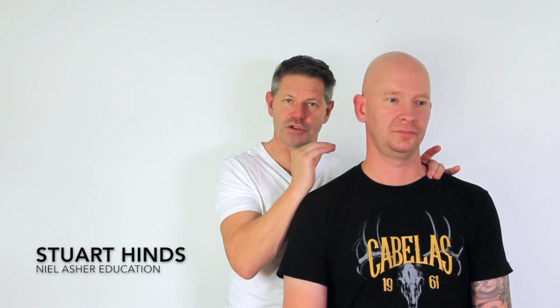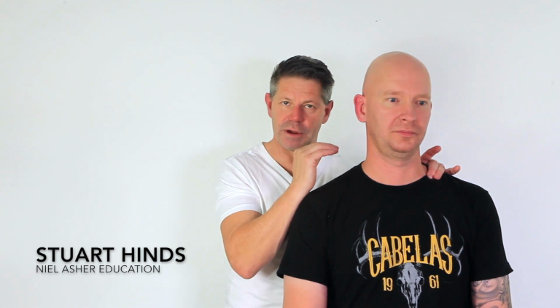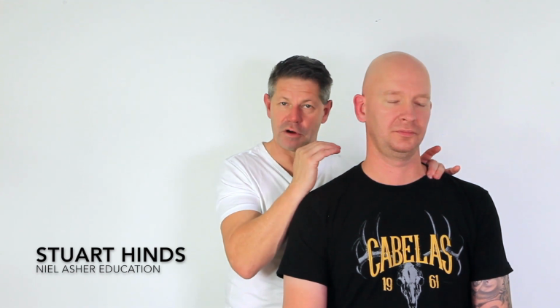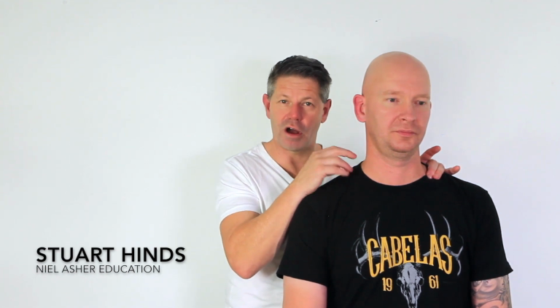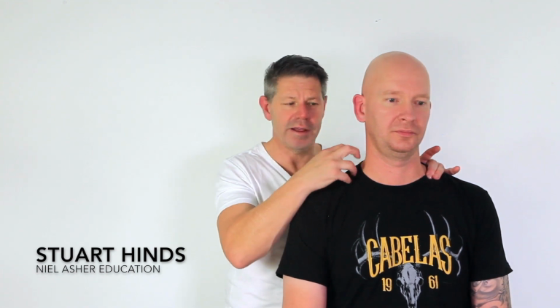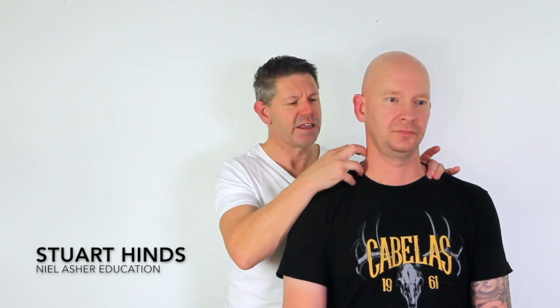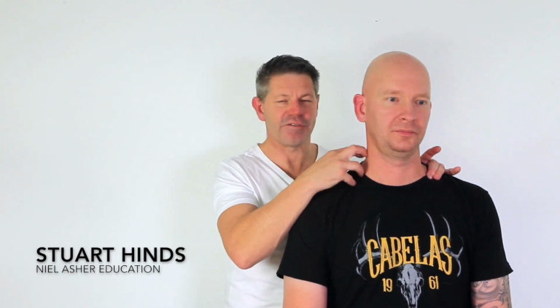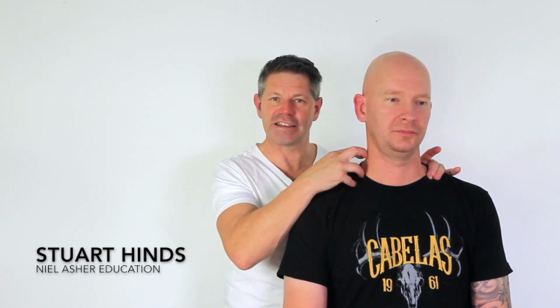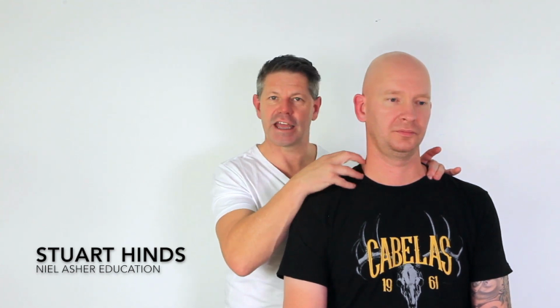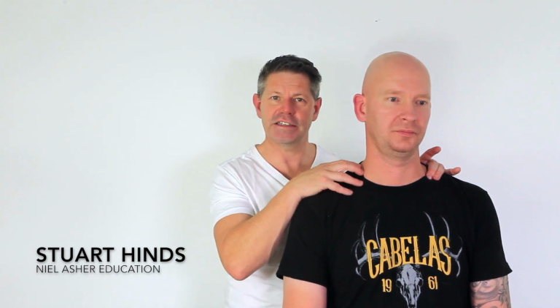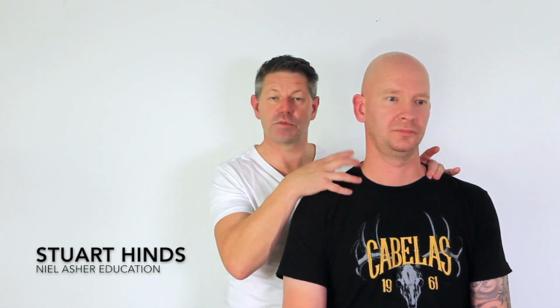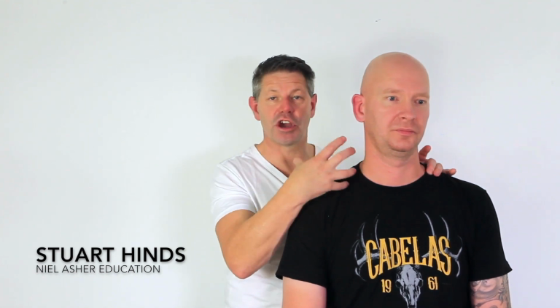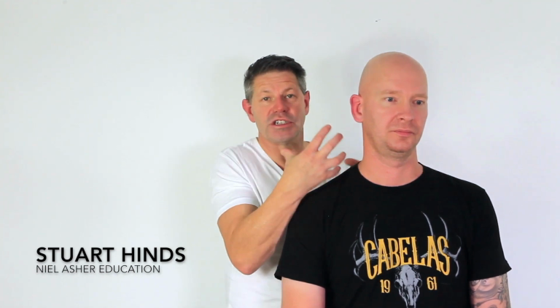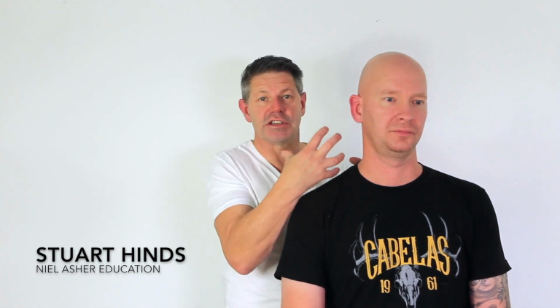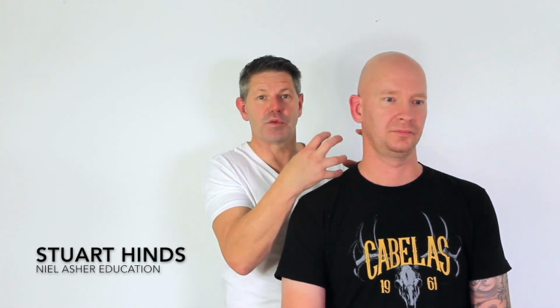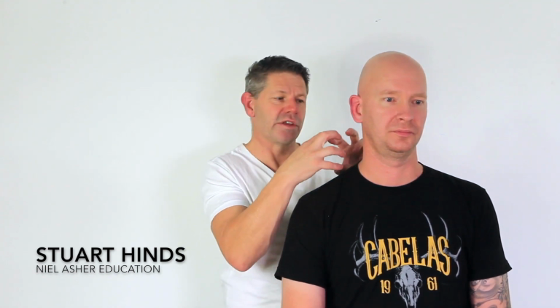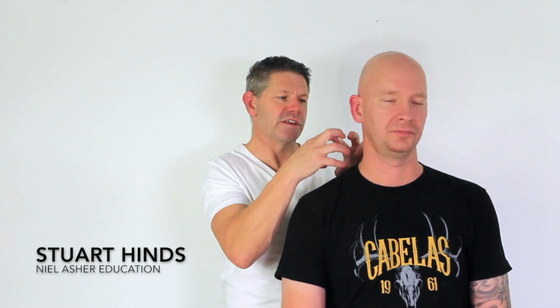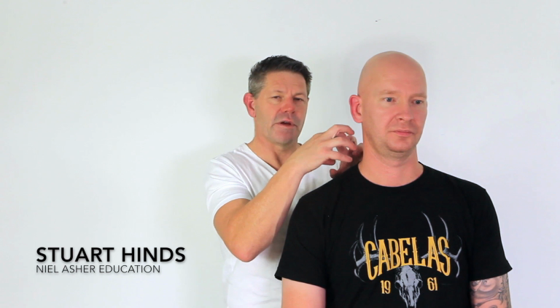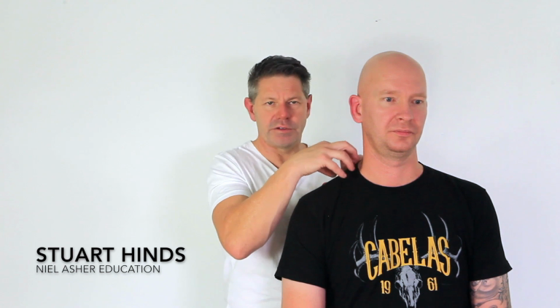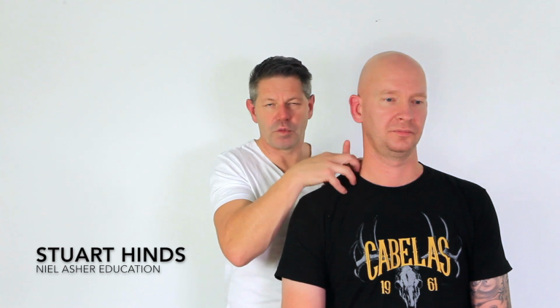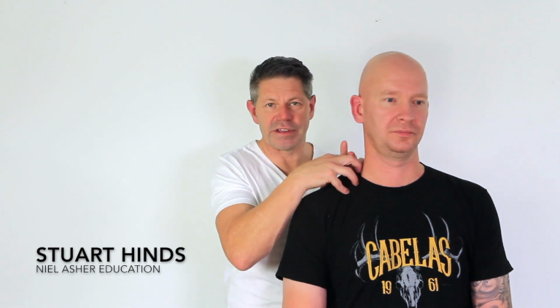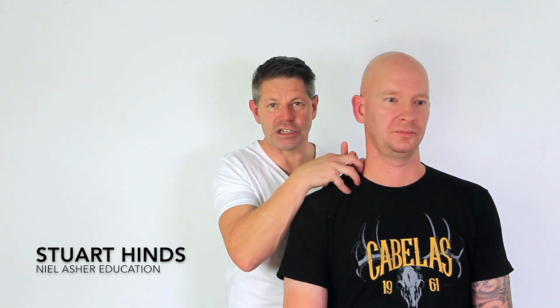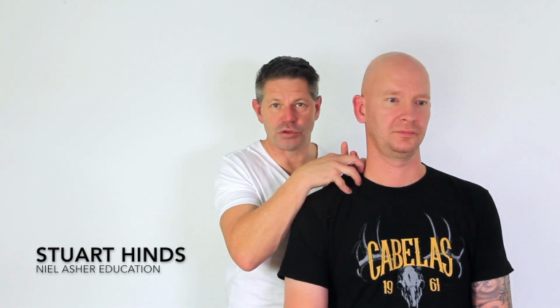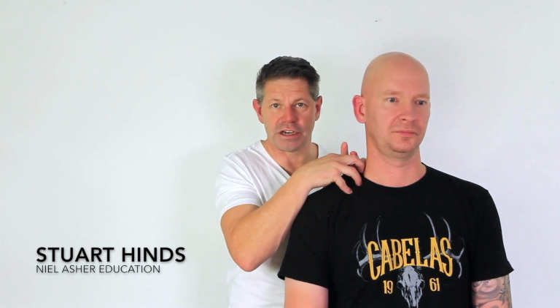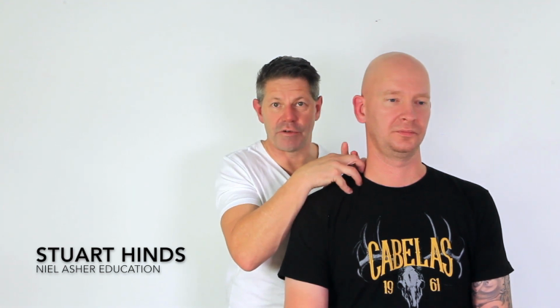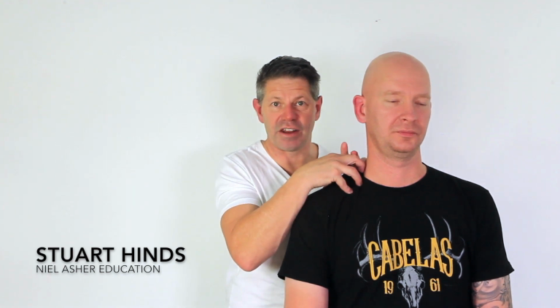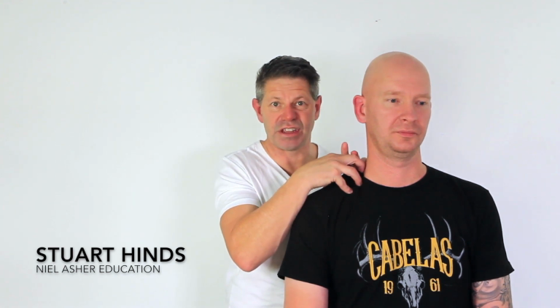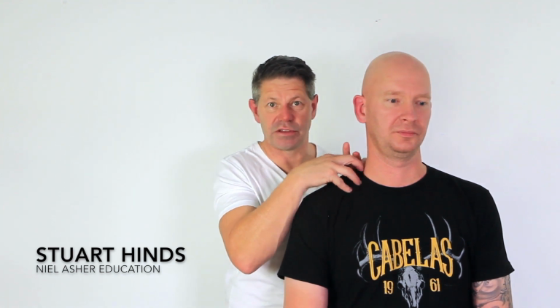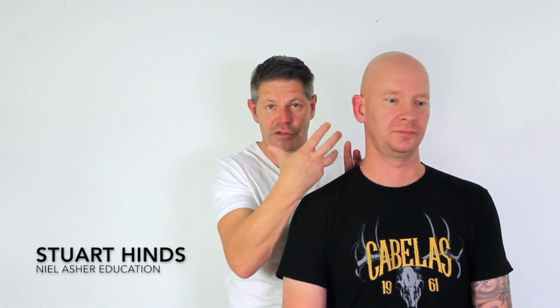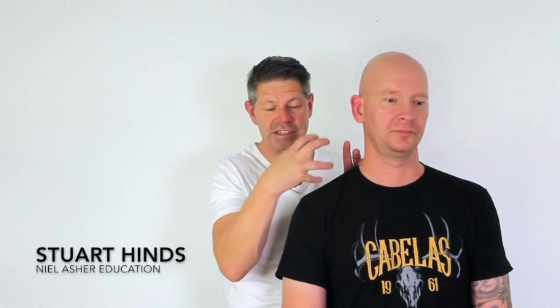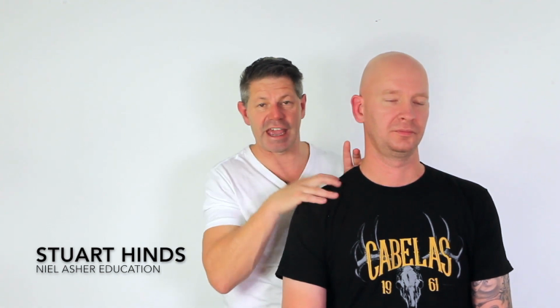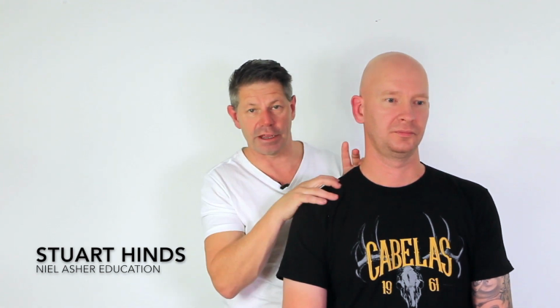It's really important that we're making sure that first rib may be potentially a little bit more superior or high. If that is the case, then we know we're dealing with one of these issues in and around the thoracic outlet.